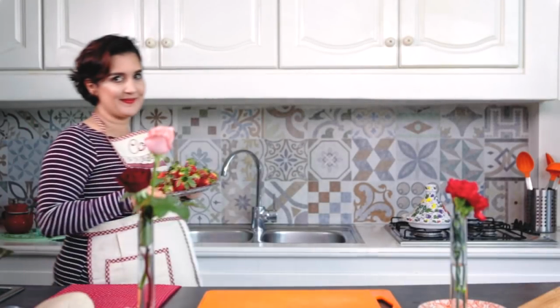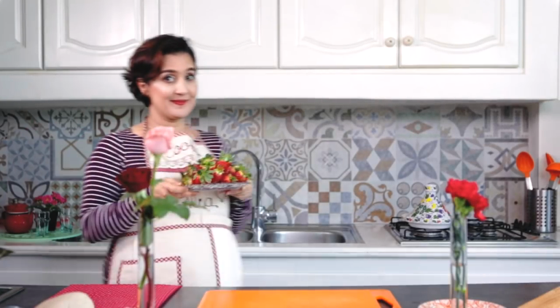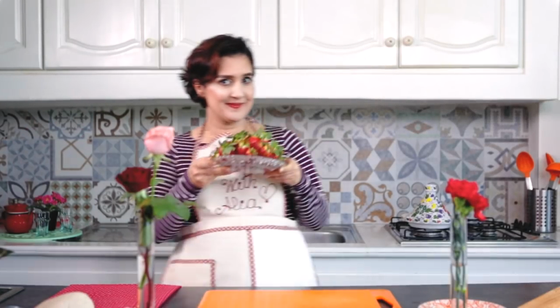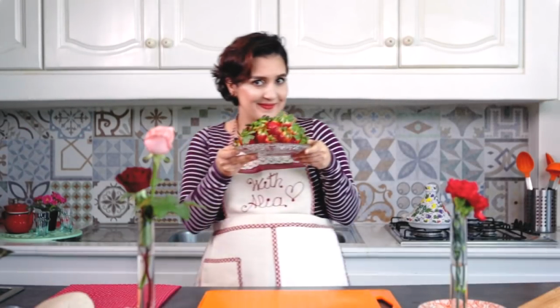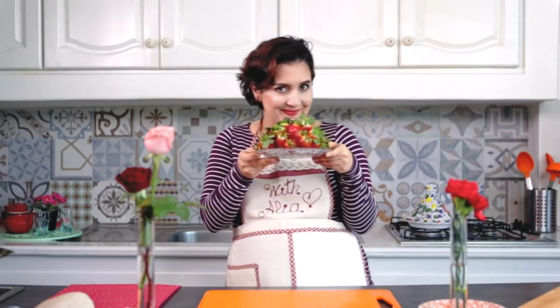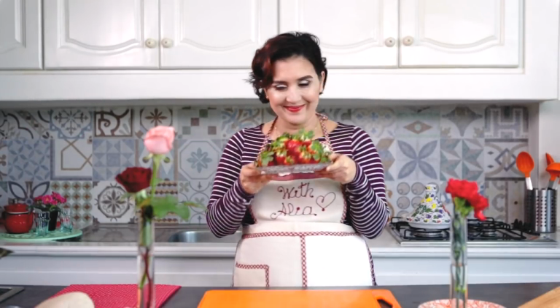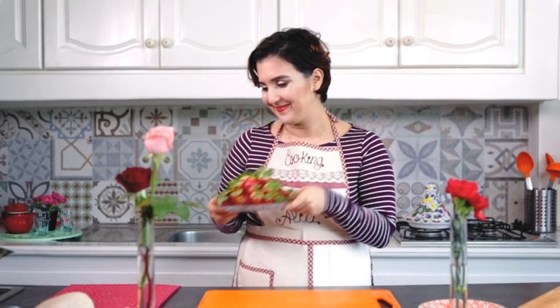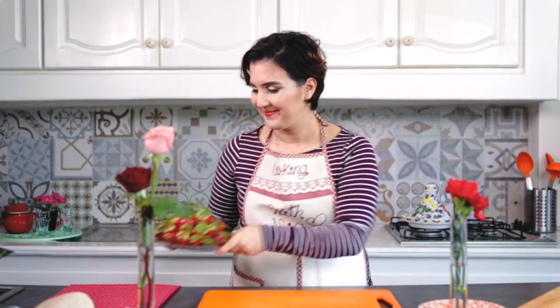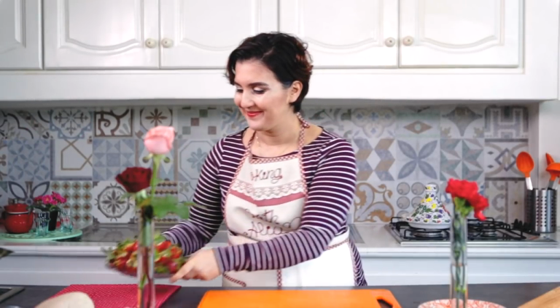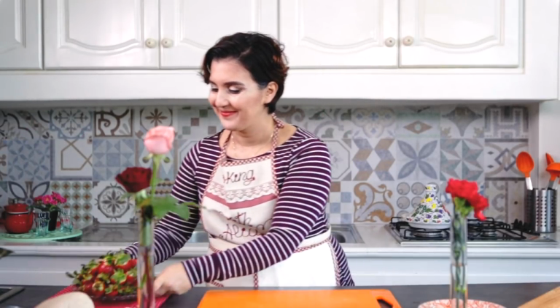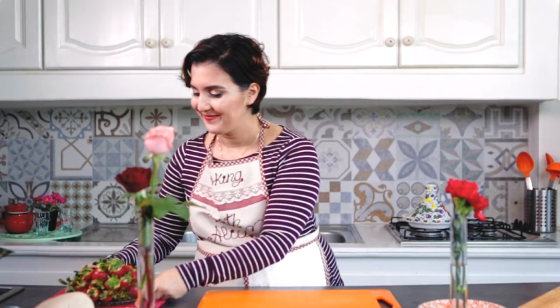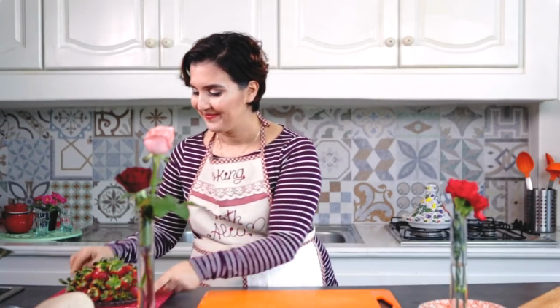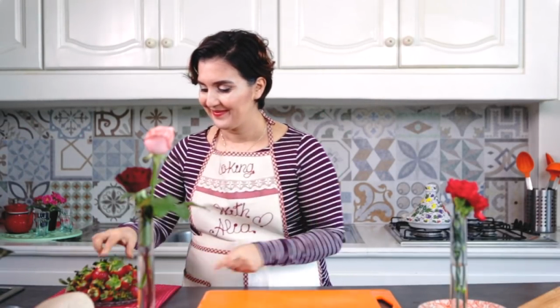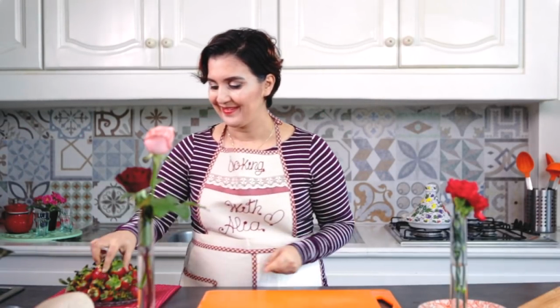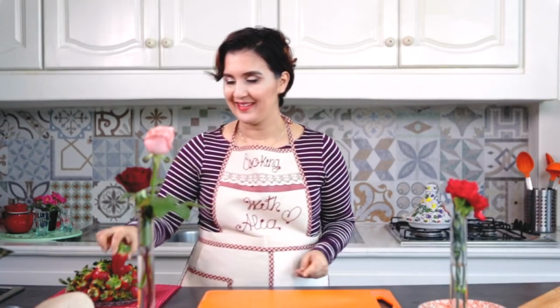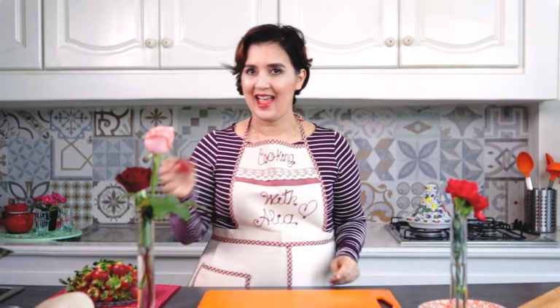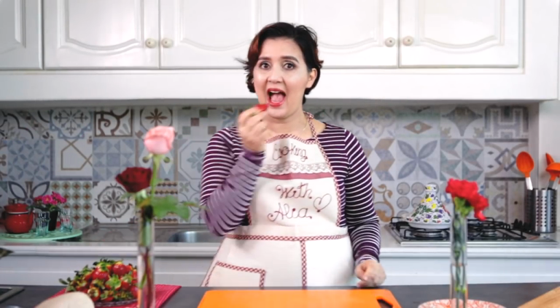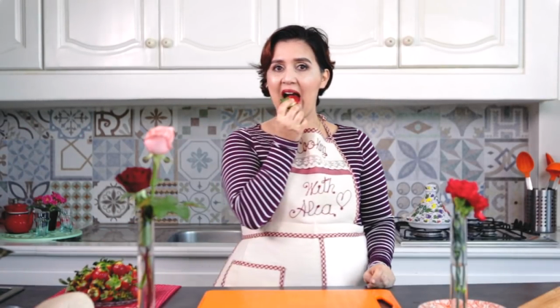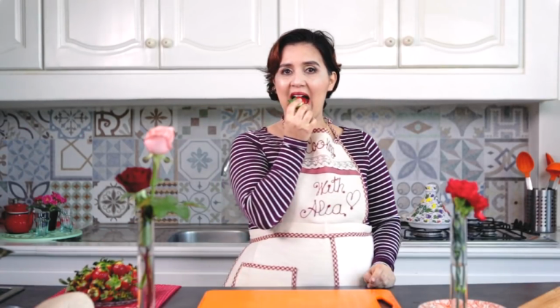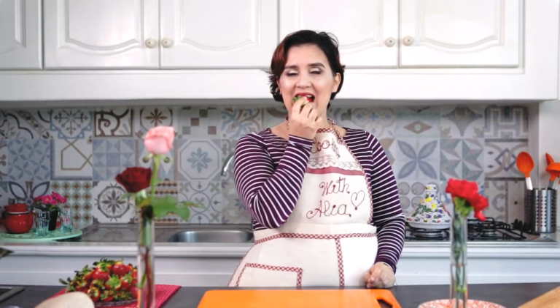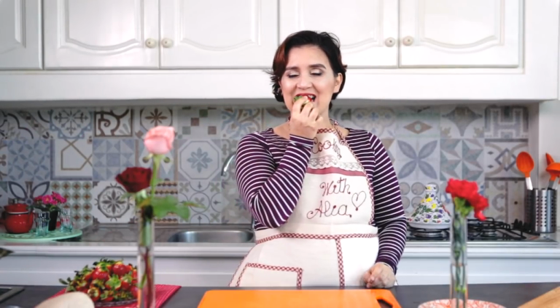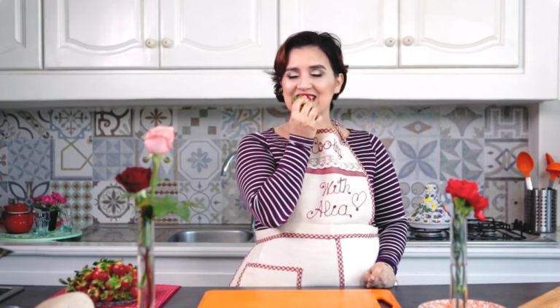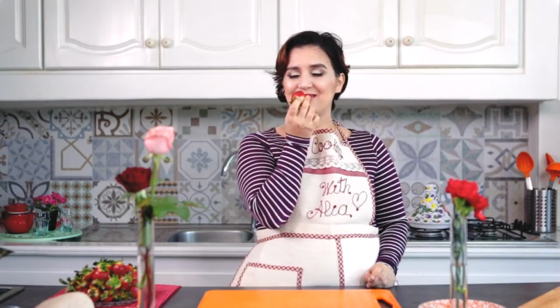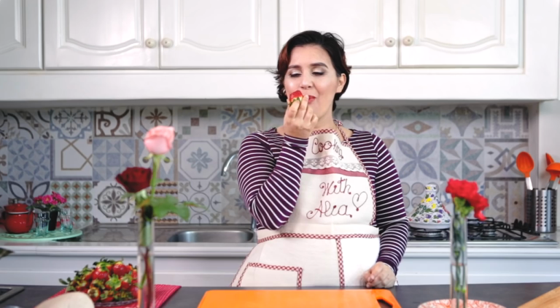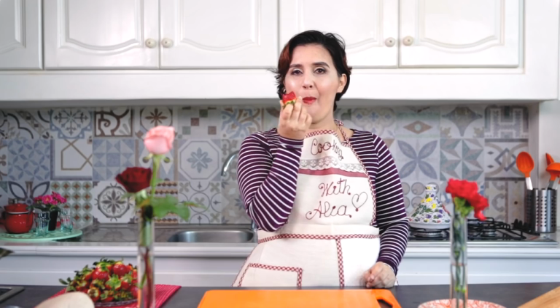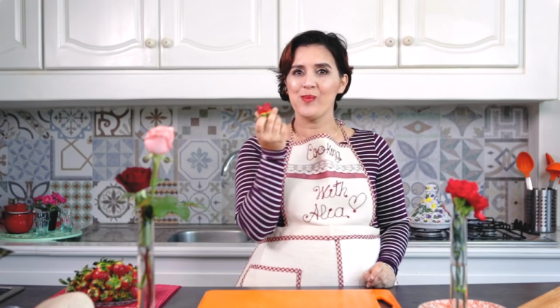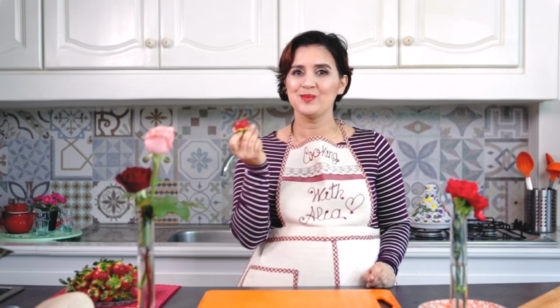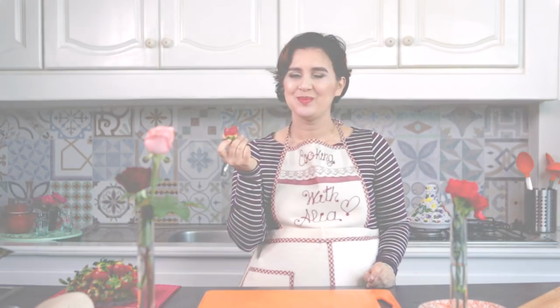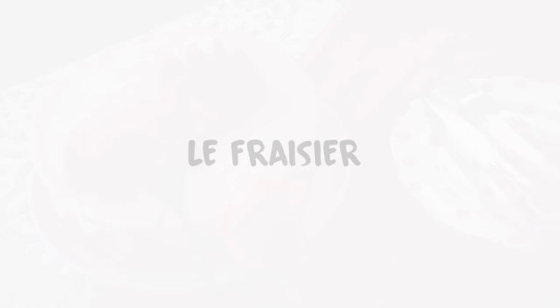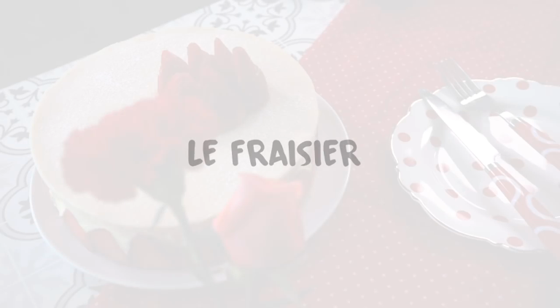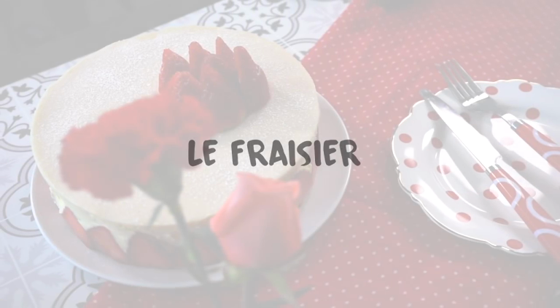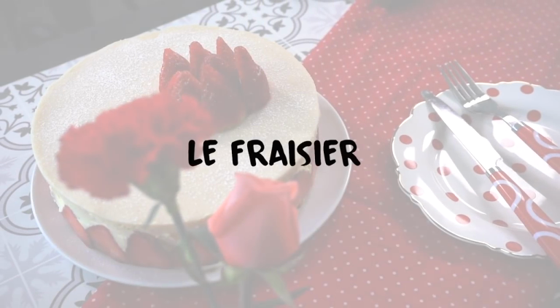Today we are going to be all fancy and make an amazing strawberry cake for Valentine's — le fraisier!